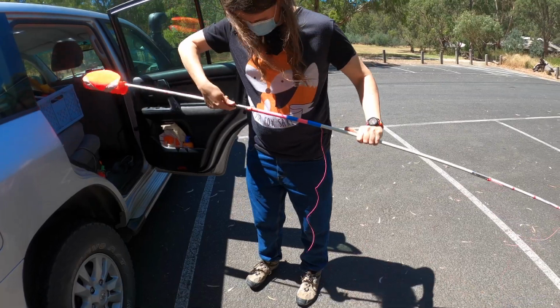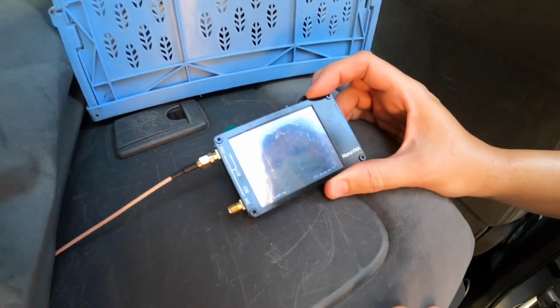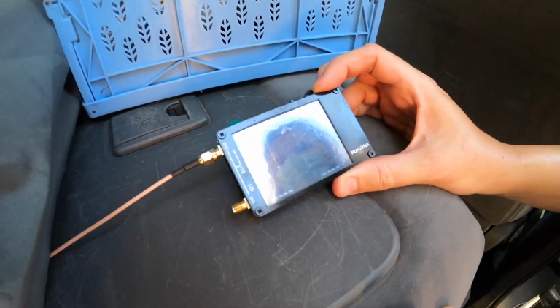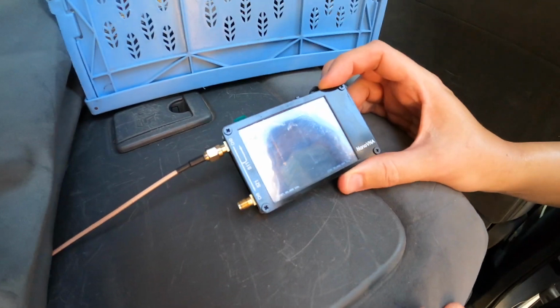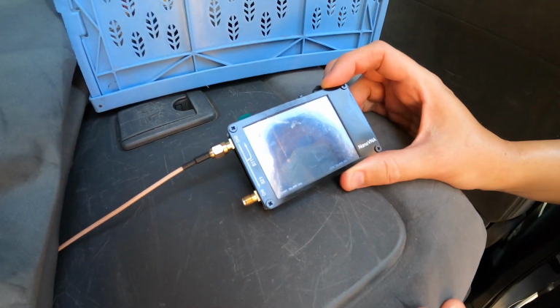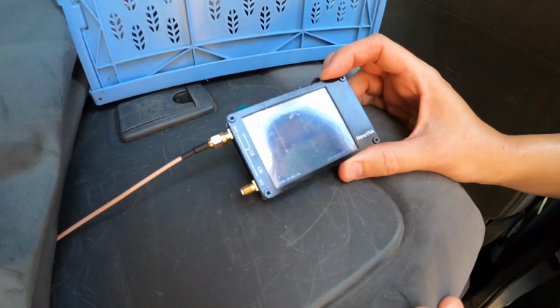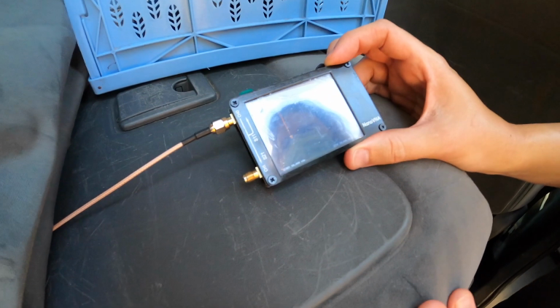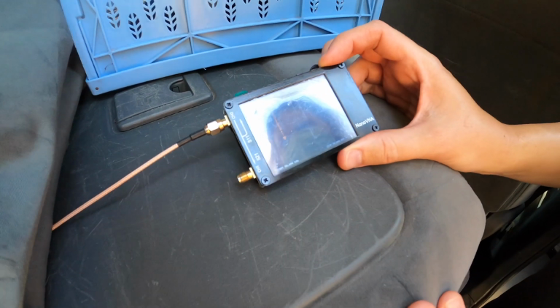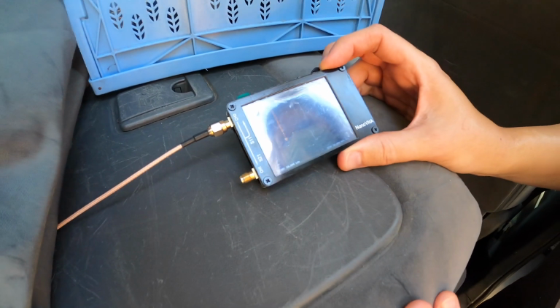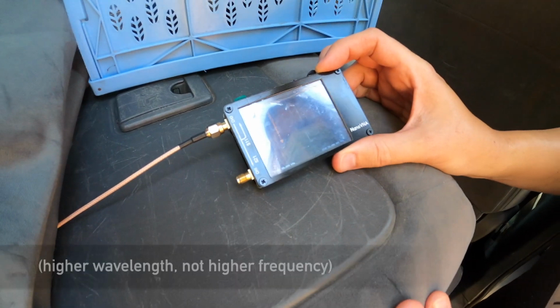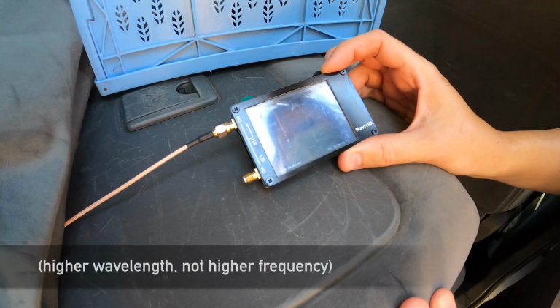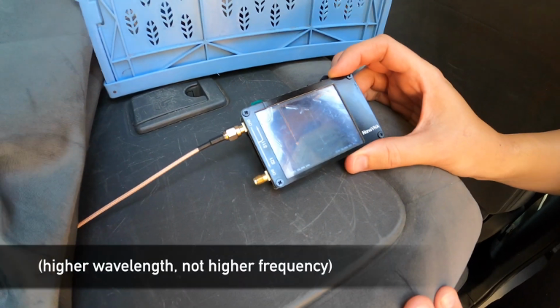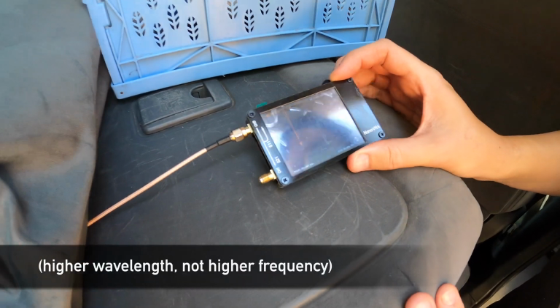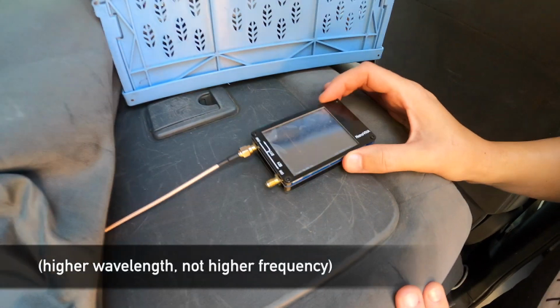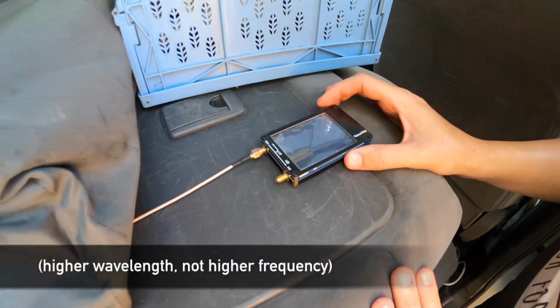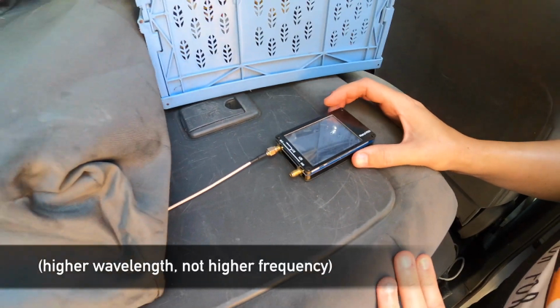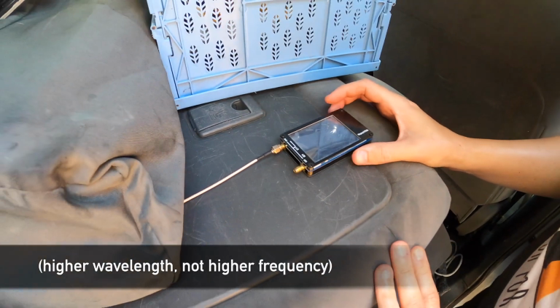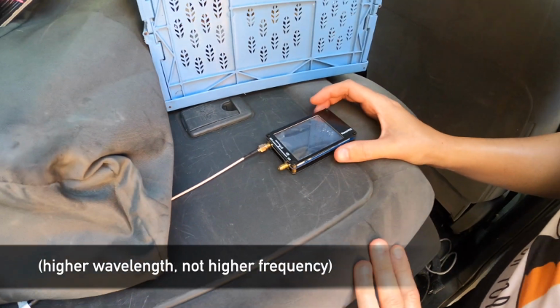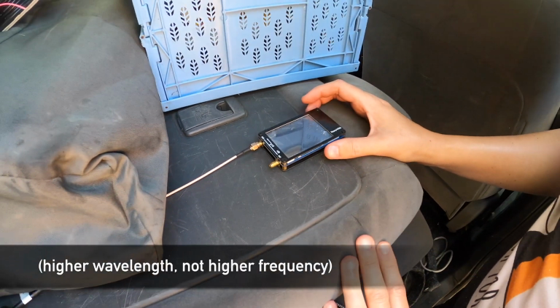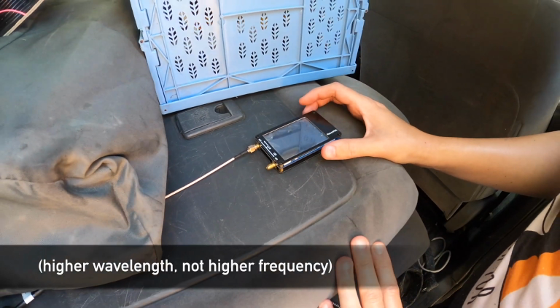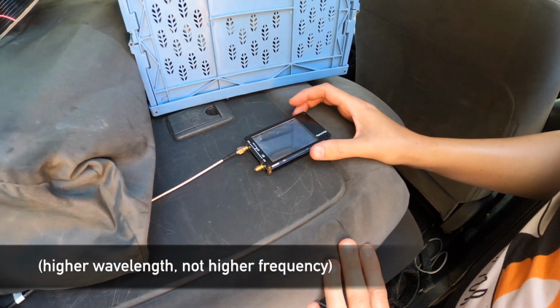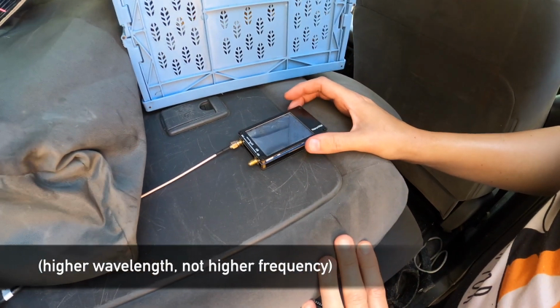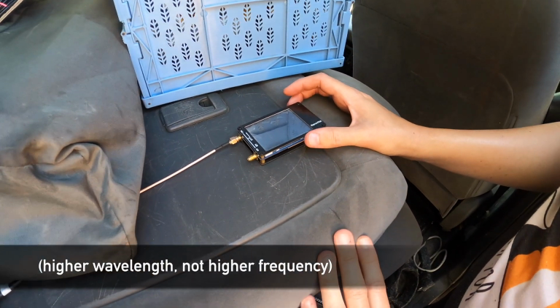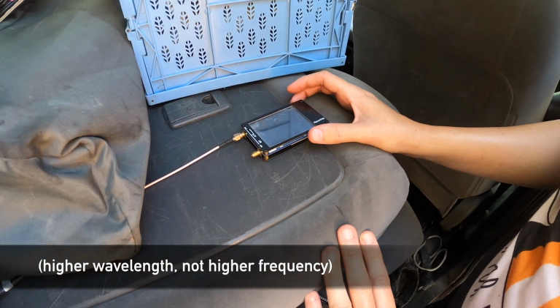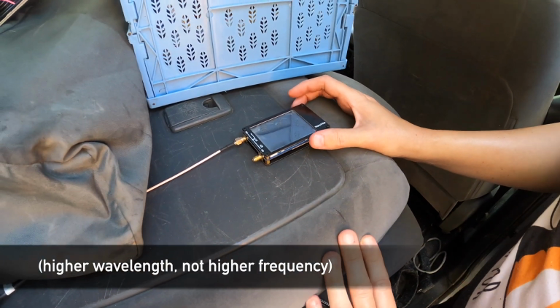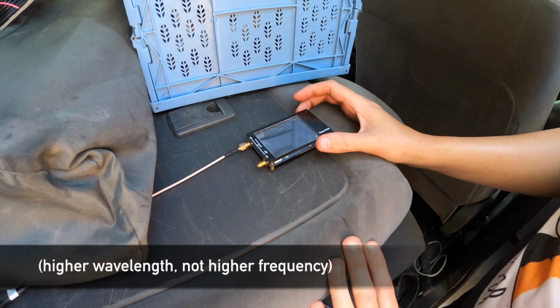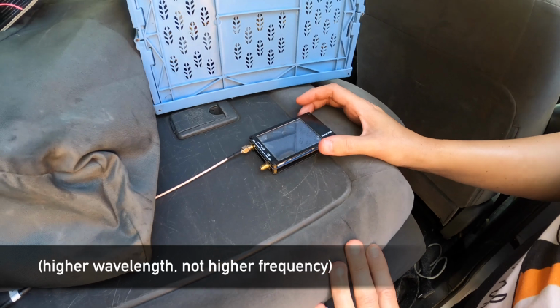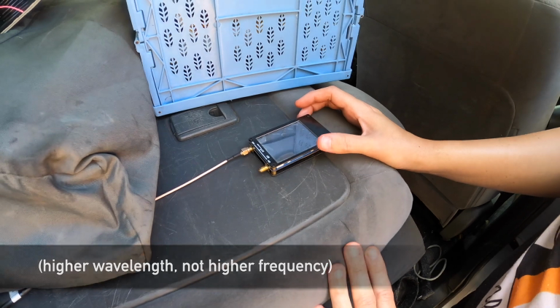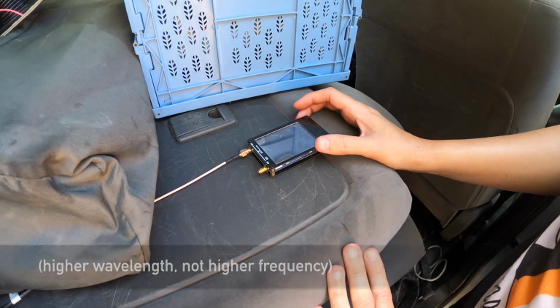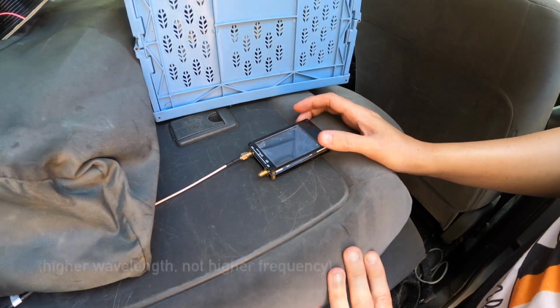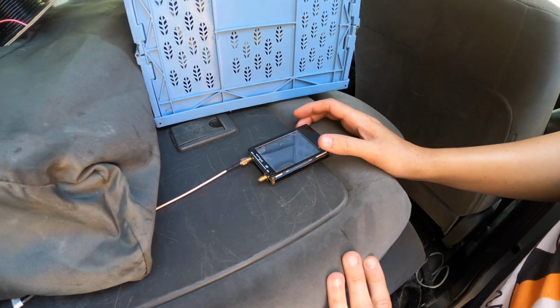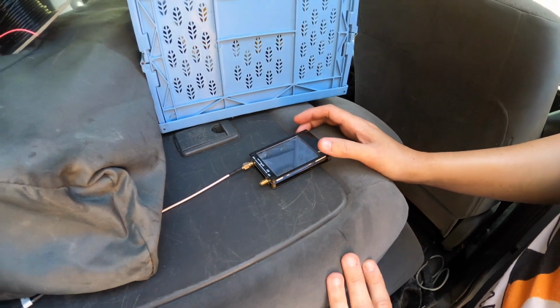7.537 MHz. Okay, that's higher than I thought it would be. So let's remove some coils.